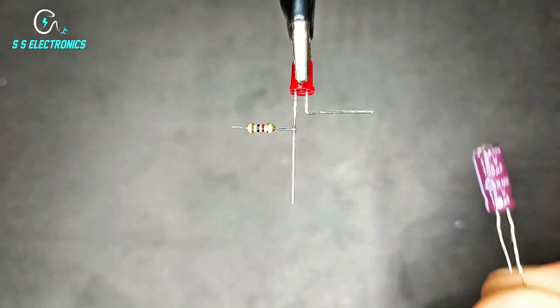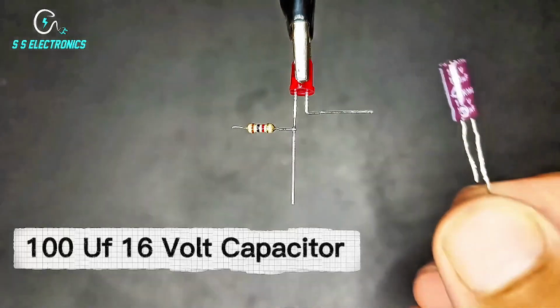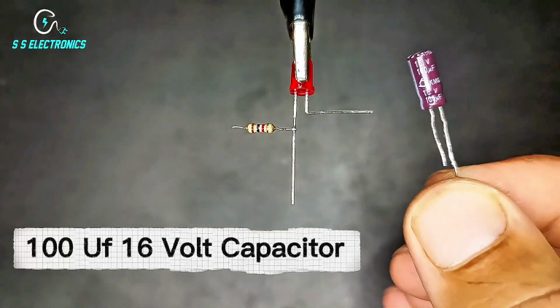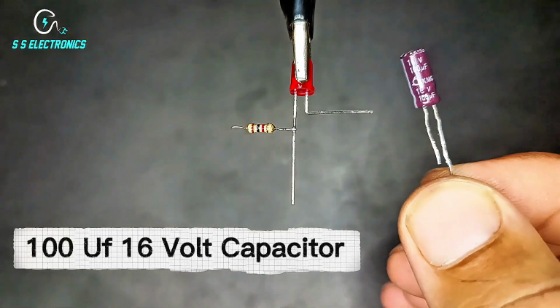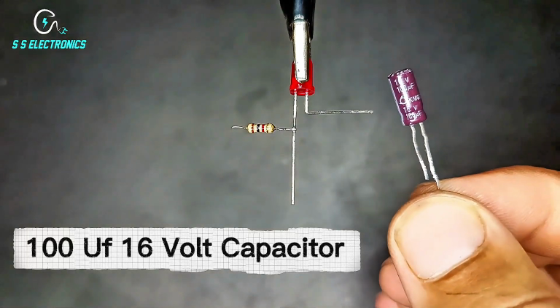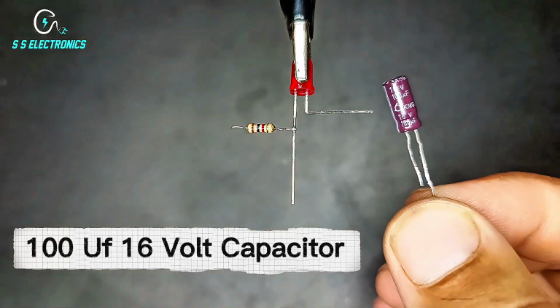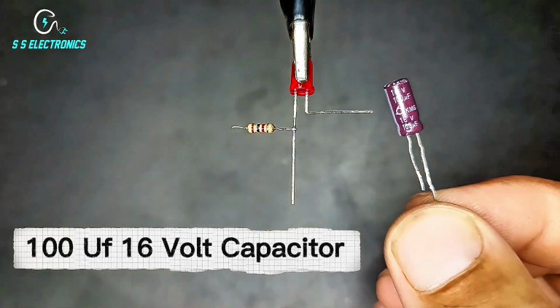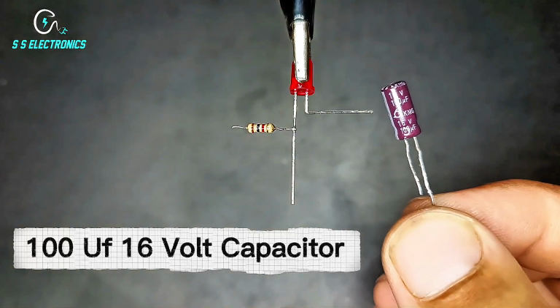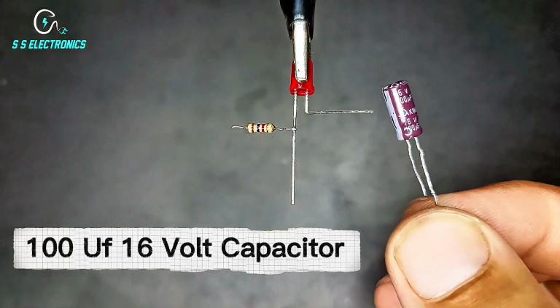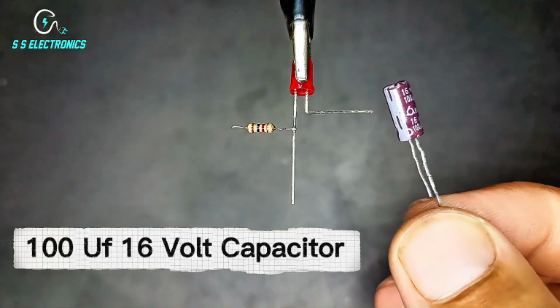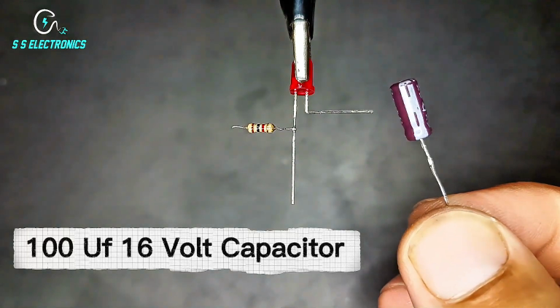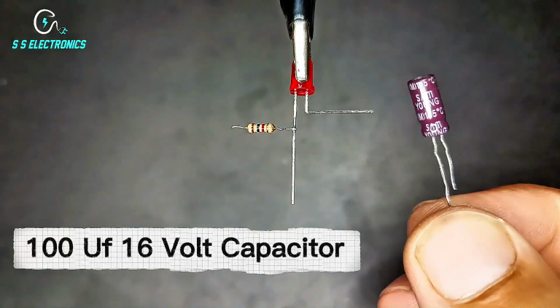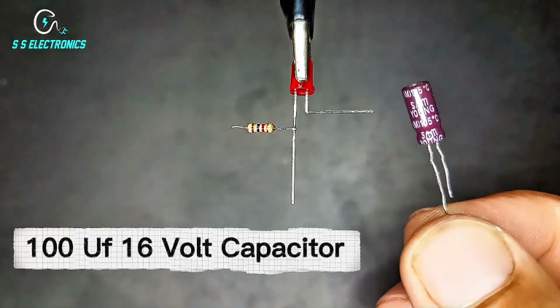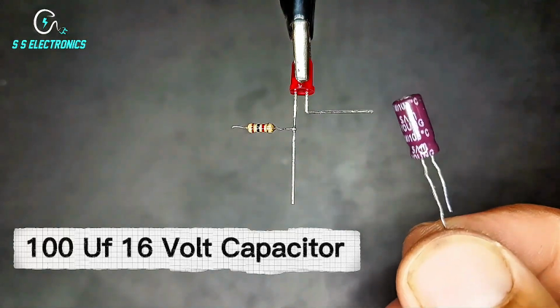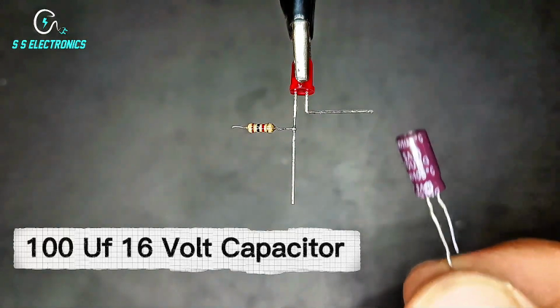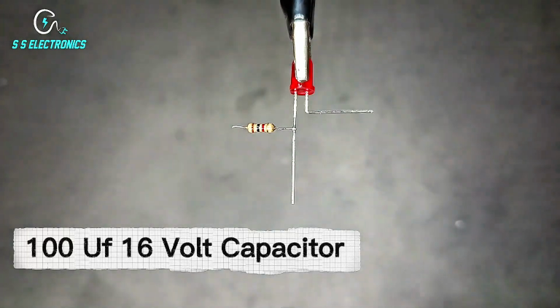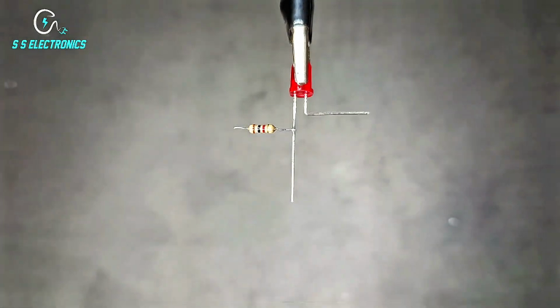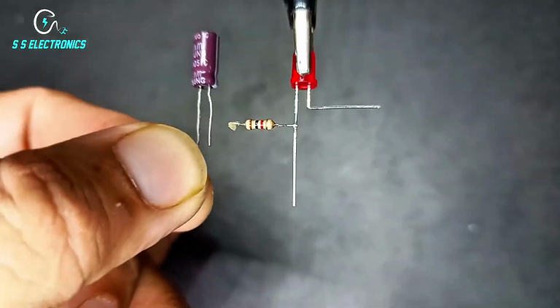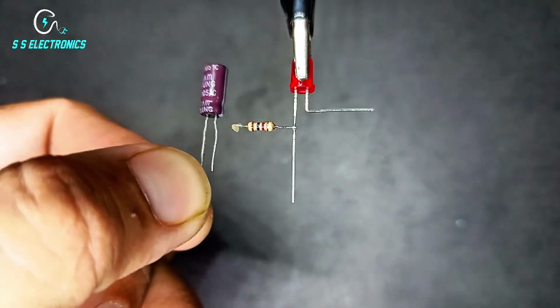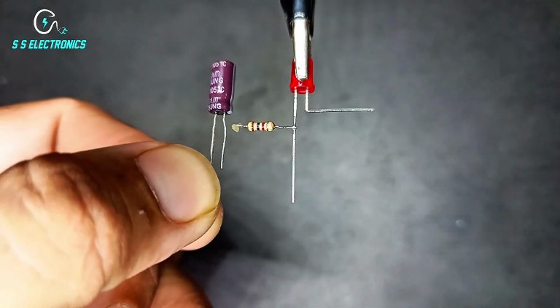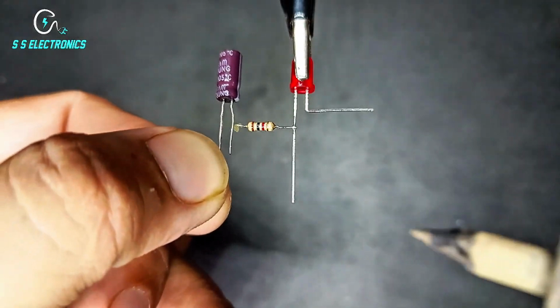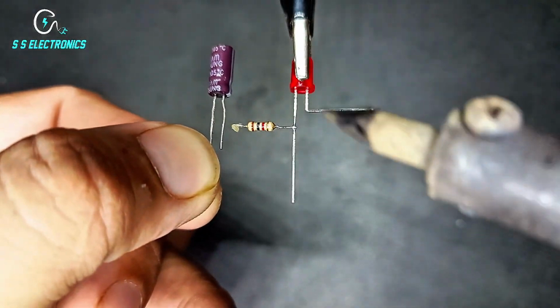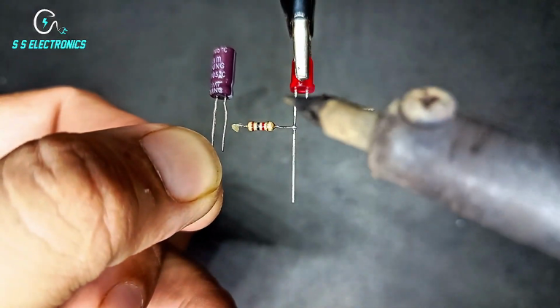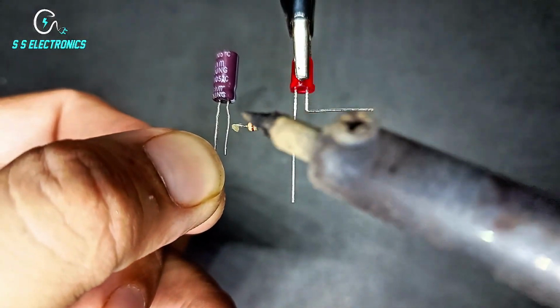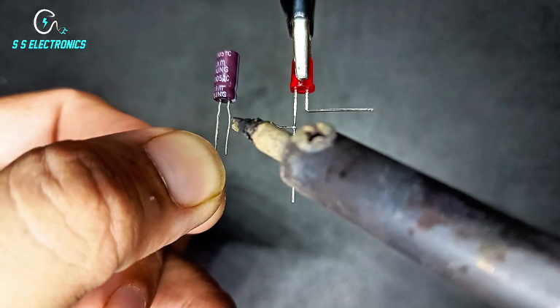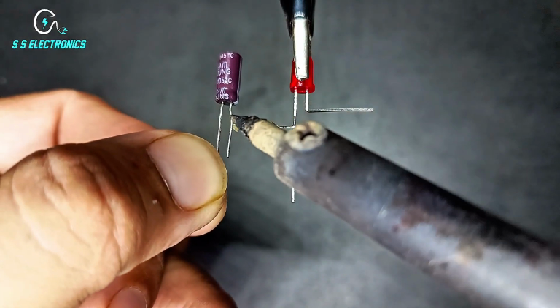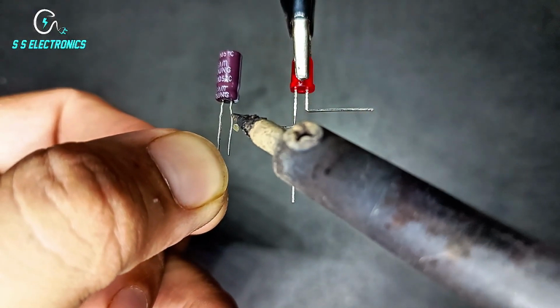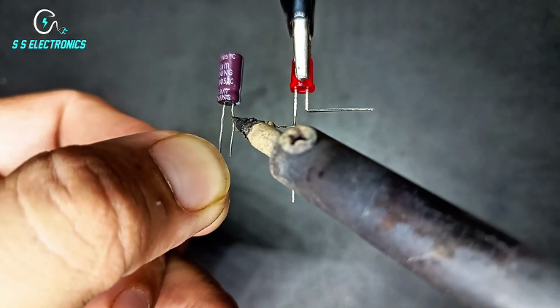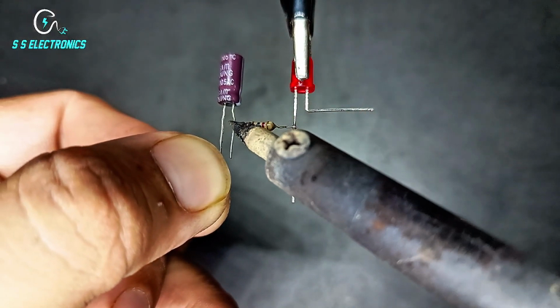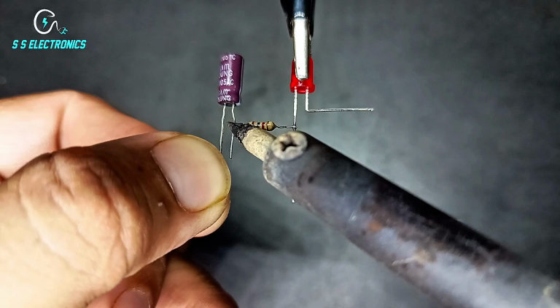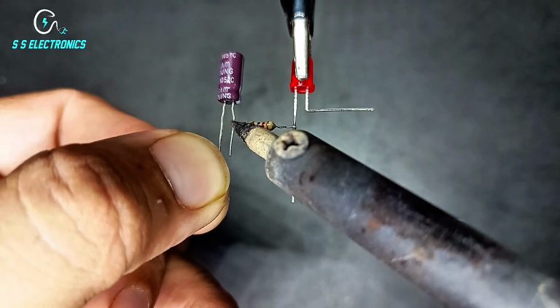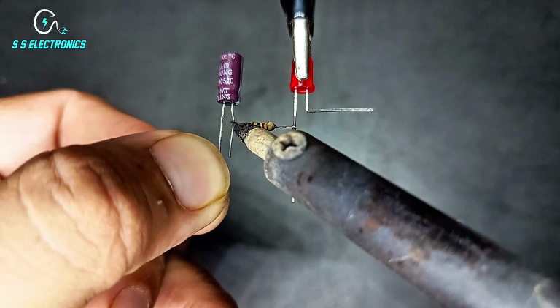100UF 16V capacitor. Capacitor negative side connecting with resistance.